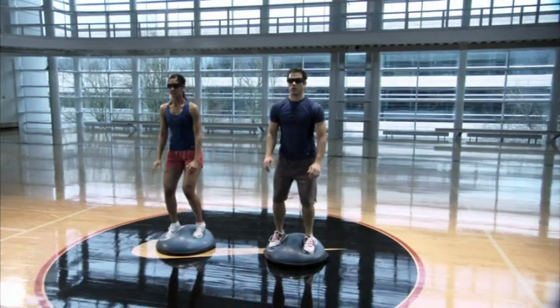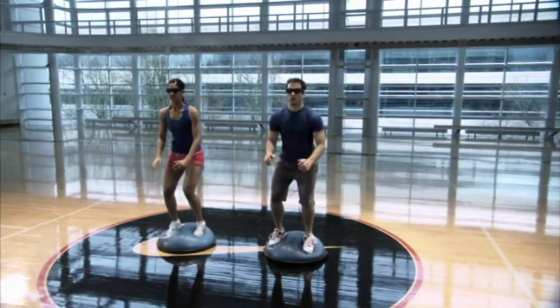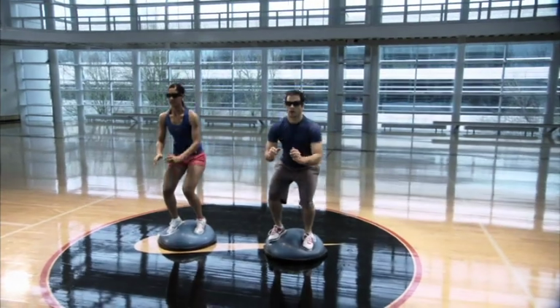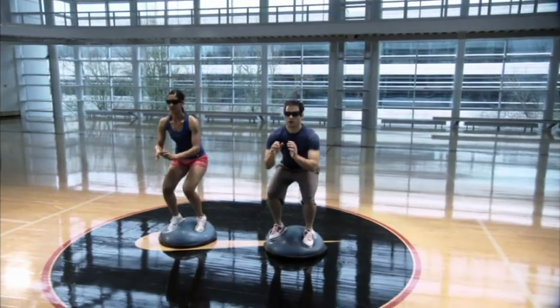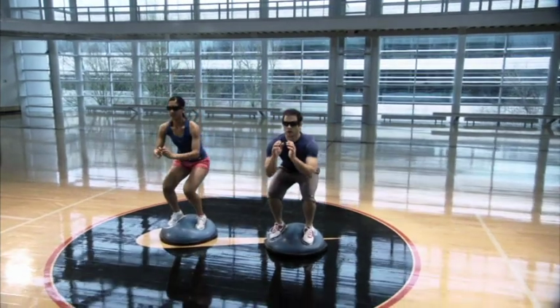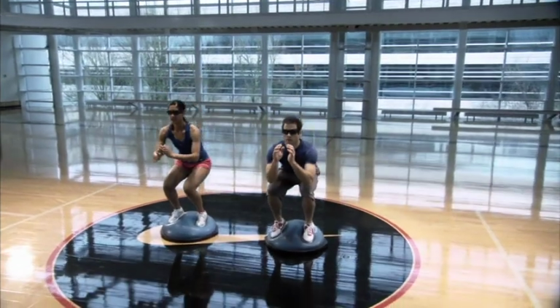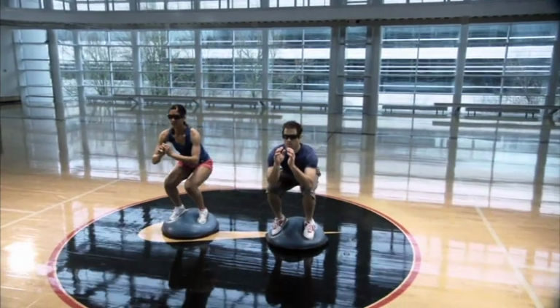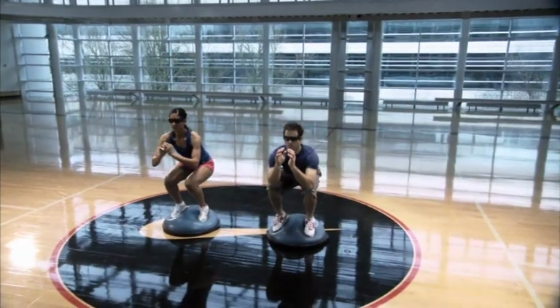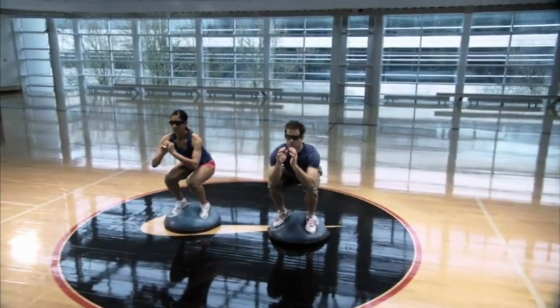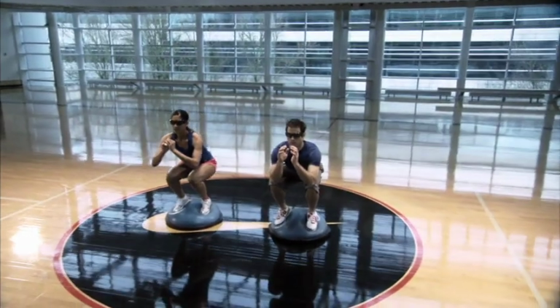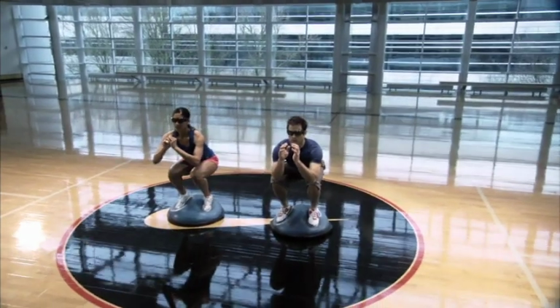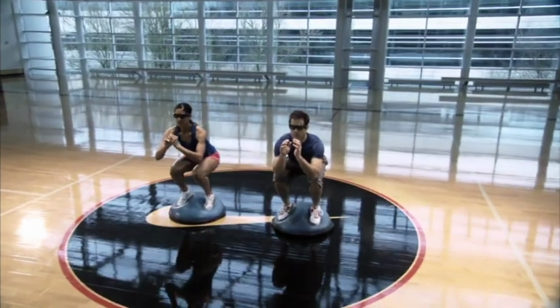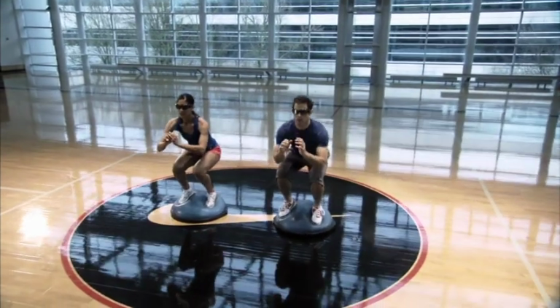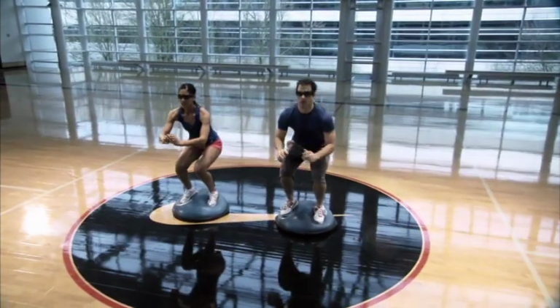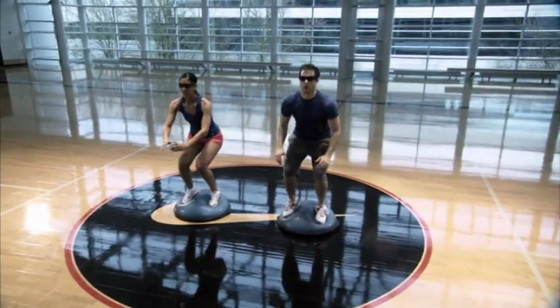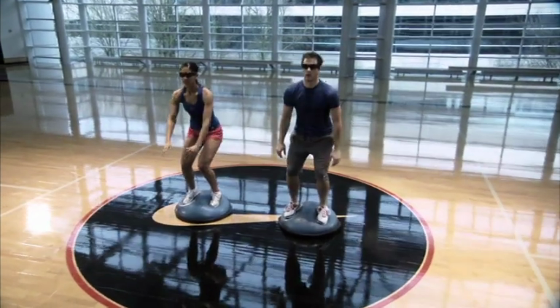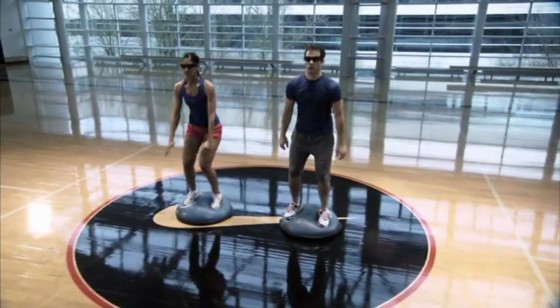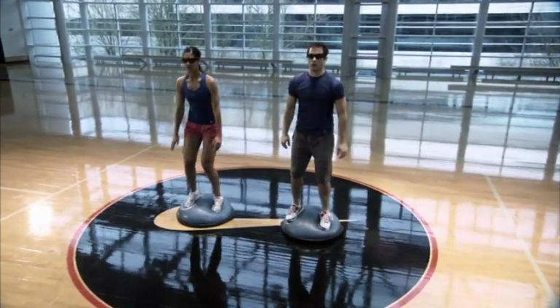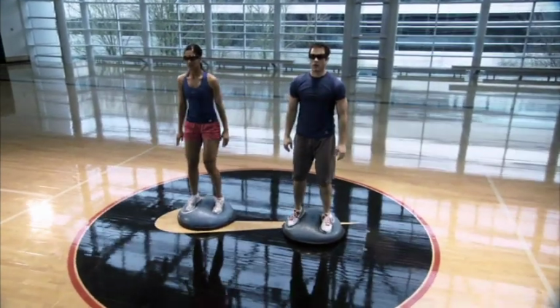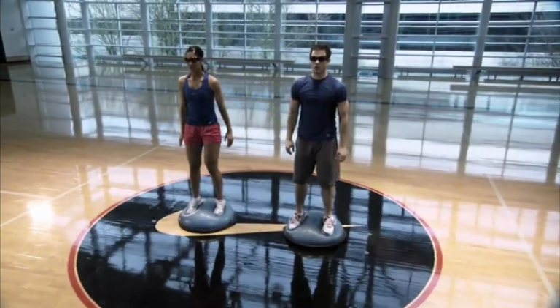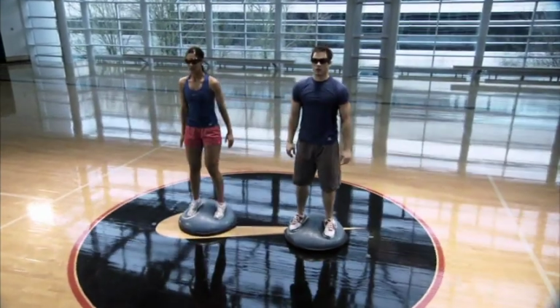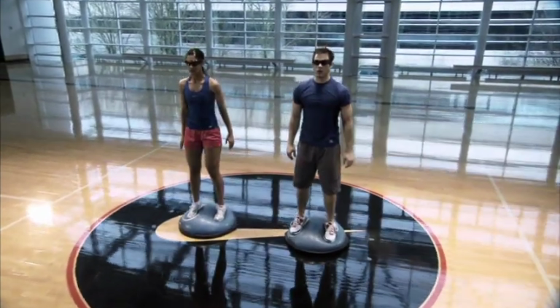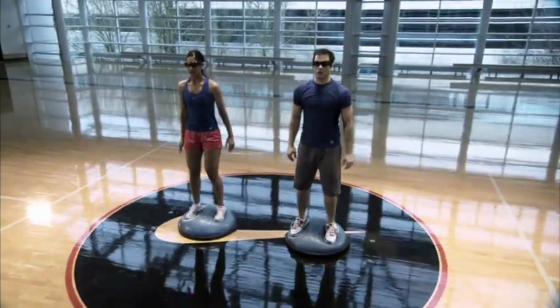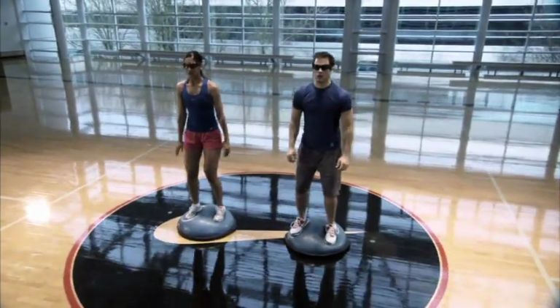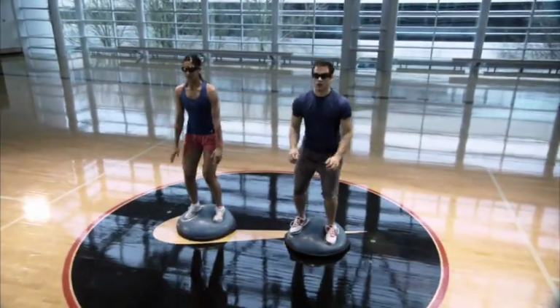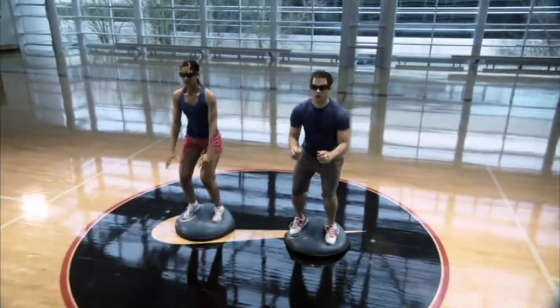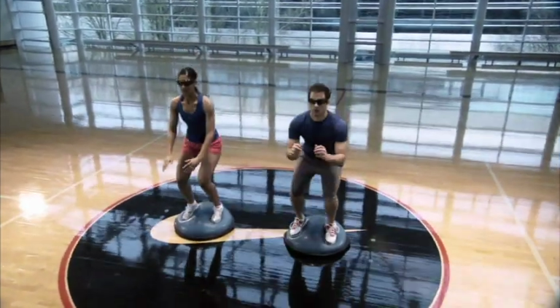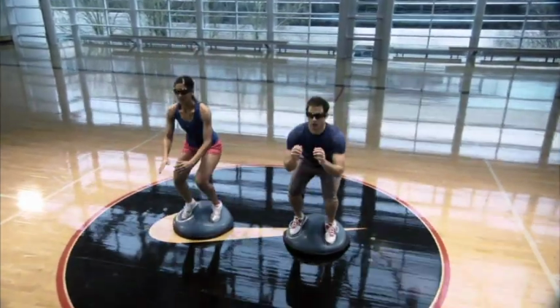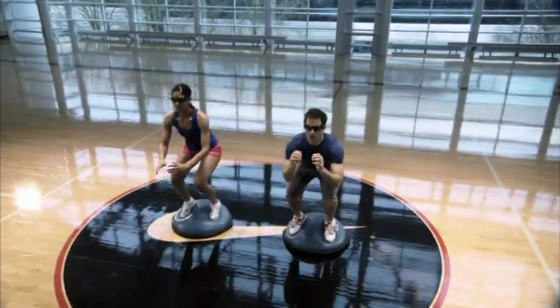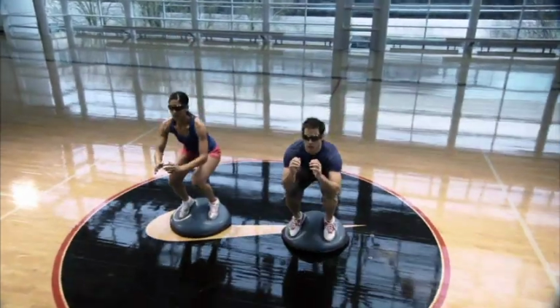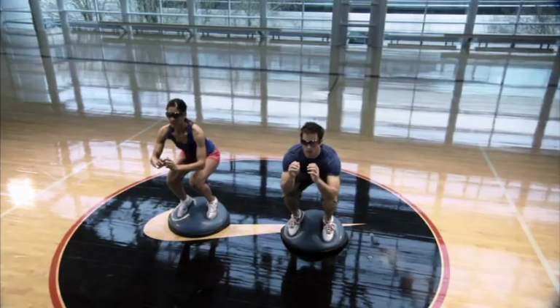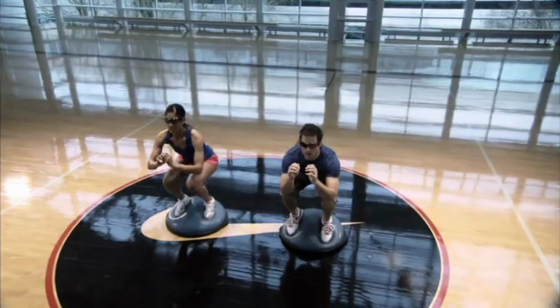Do this drill first without the strobe, then with, and again without, so you can feel the training effect.